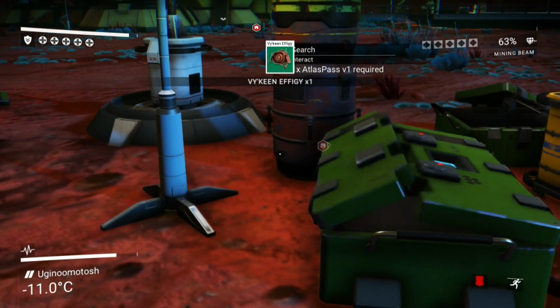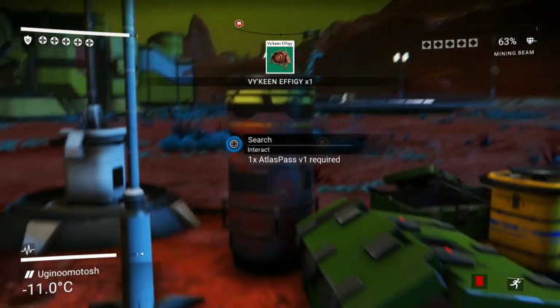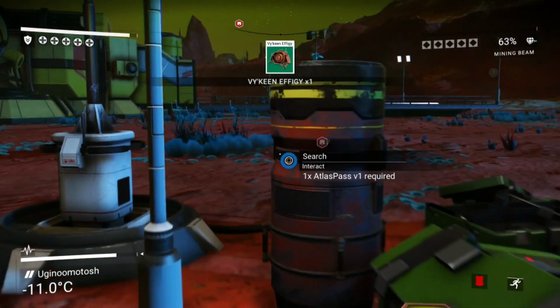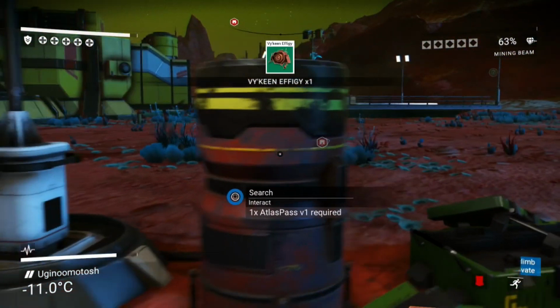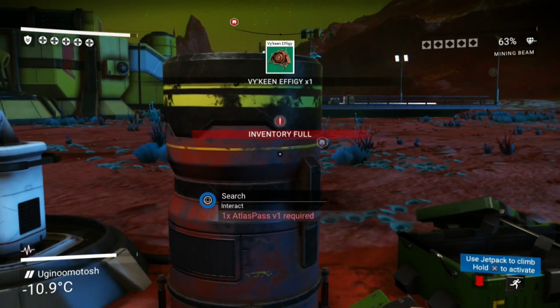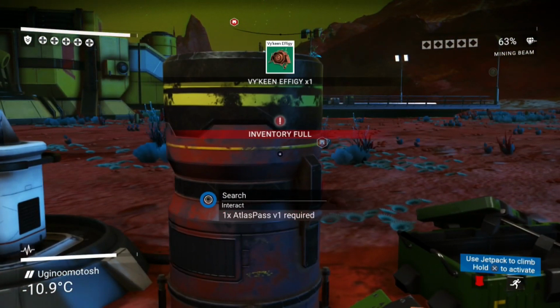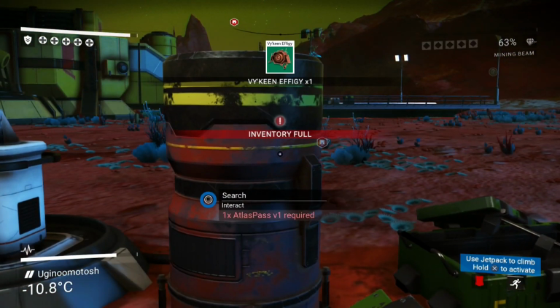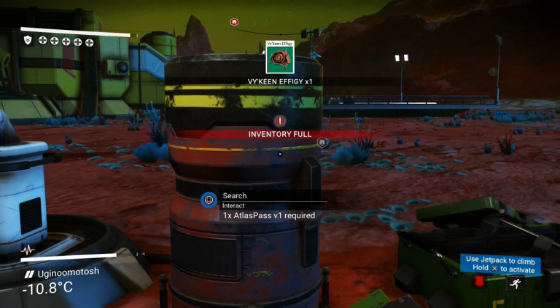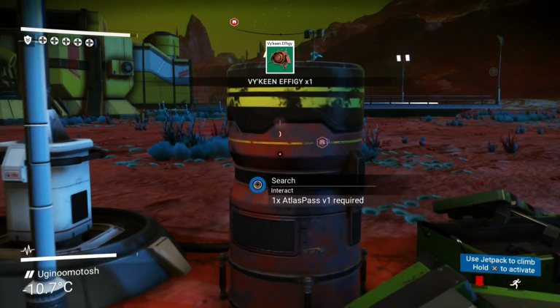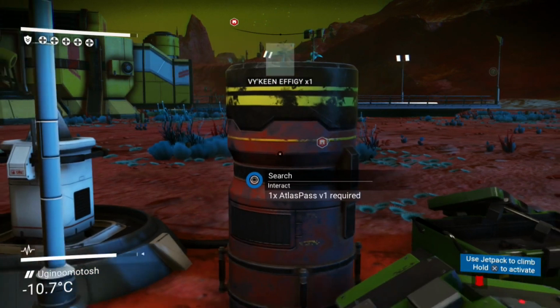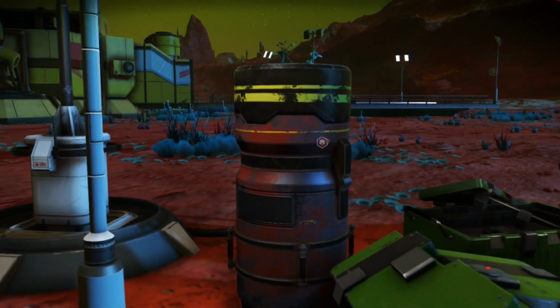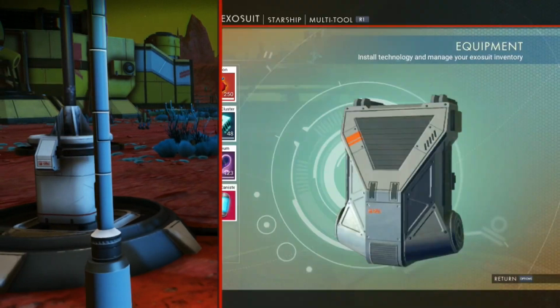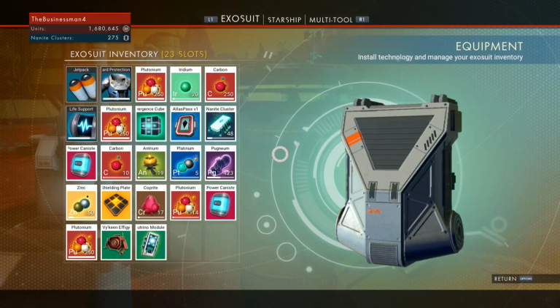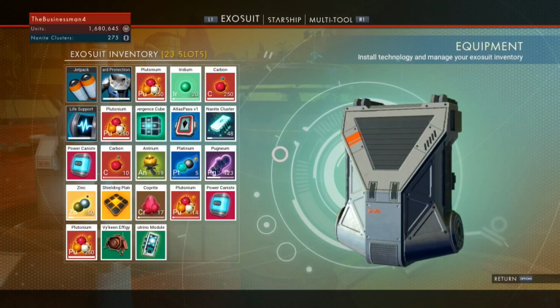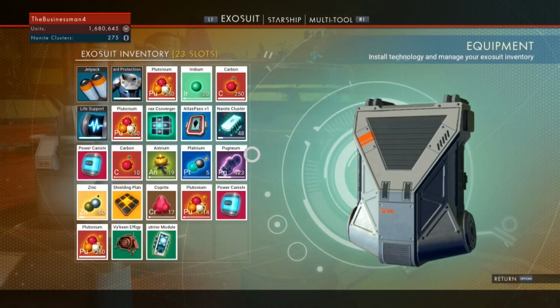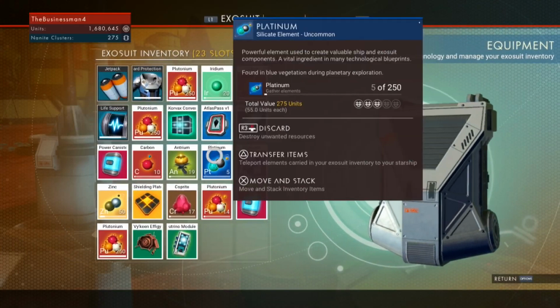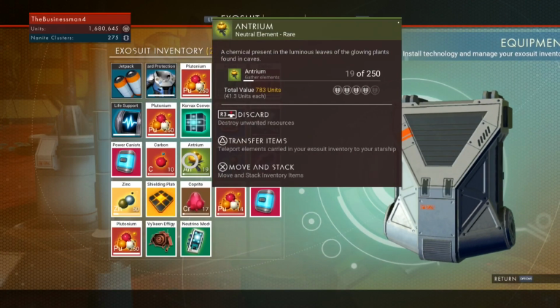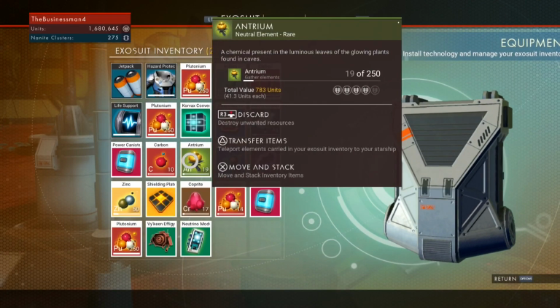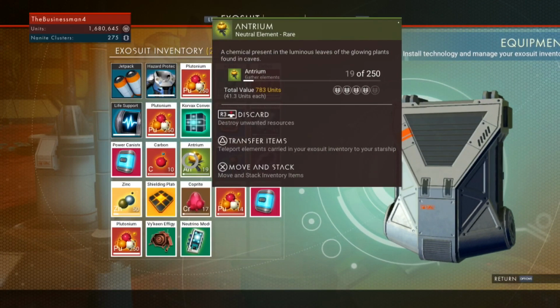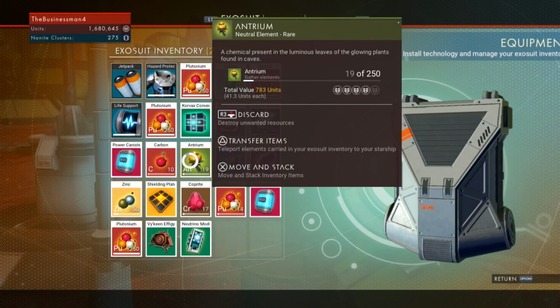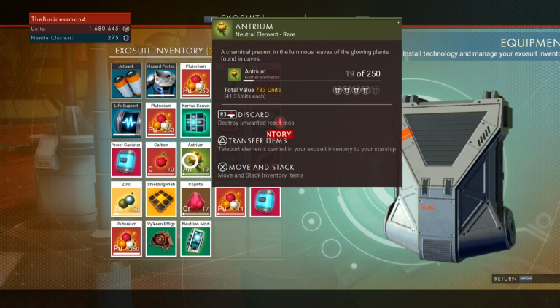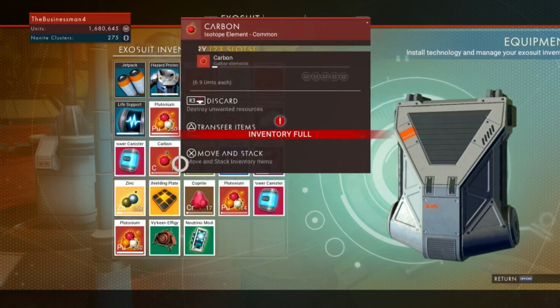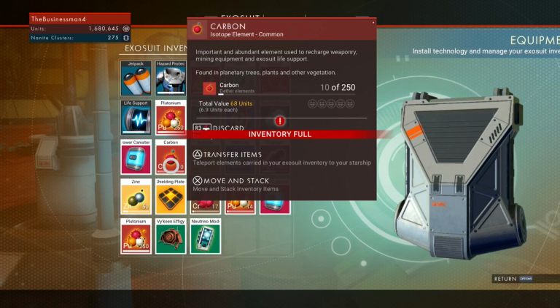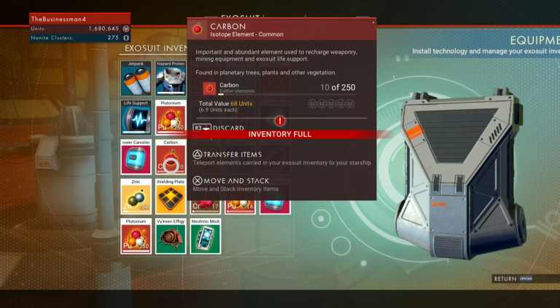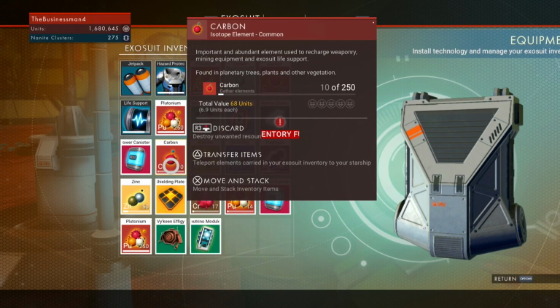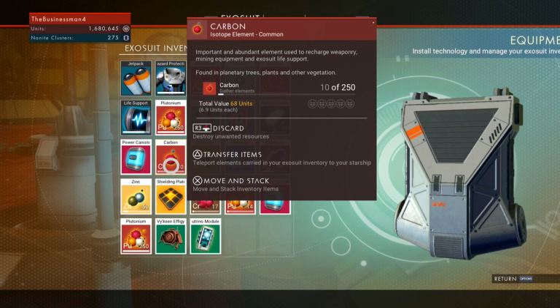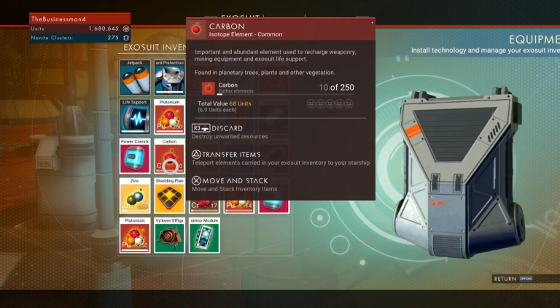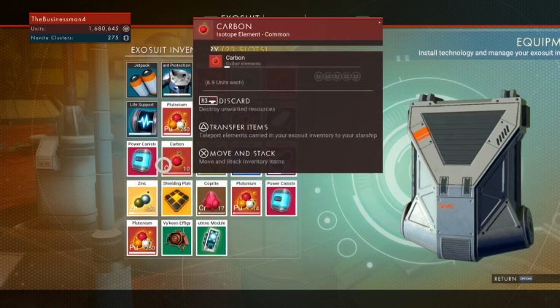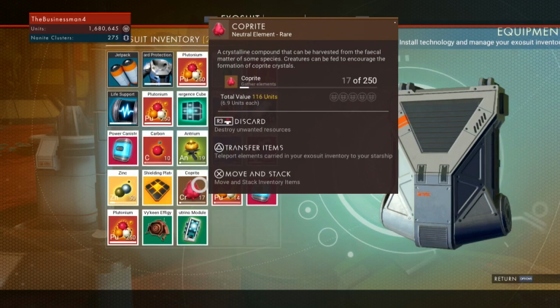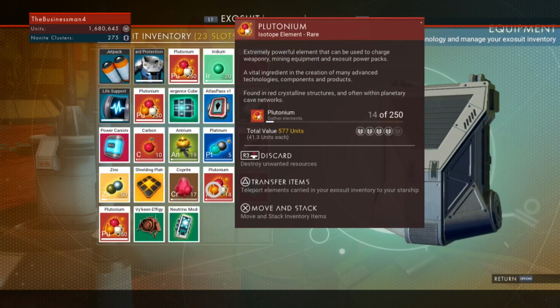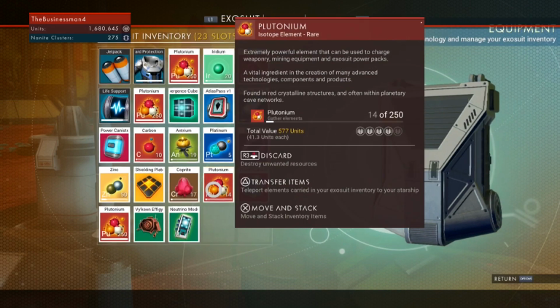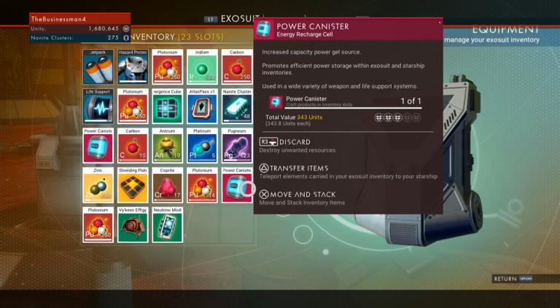Power canister, that's pretty good. Effigy - come on! Am I gonna be too far away from my... oh, my ship's full as well, isn't it? That's the only thing. Damn it!